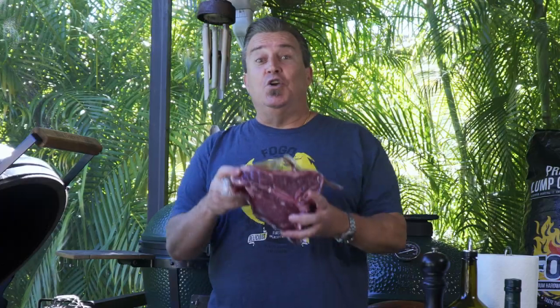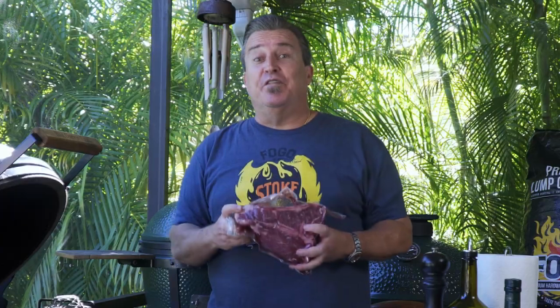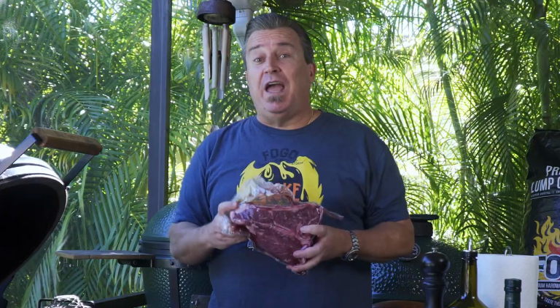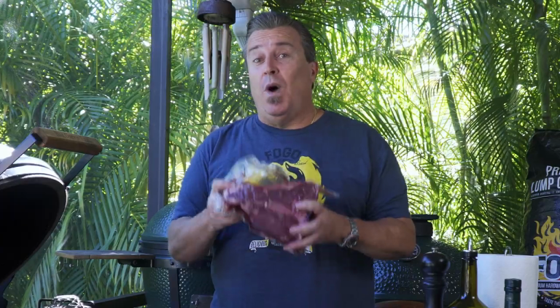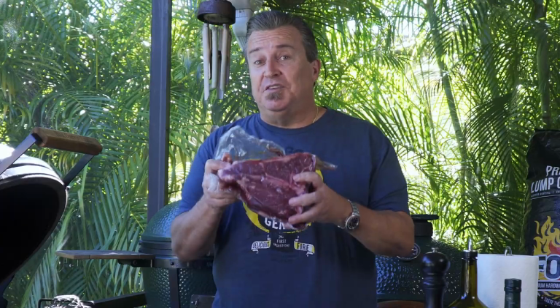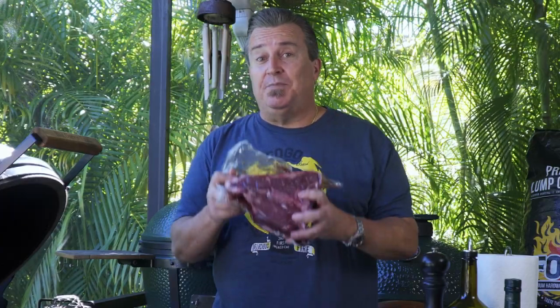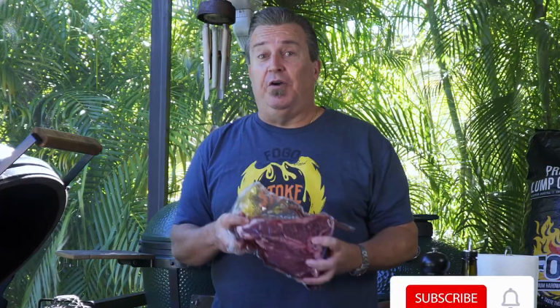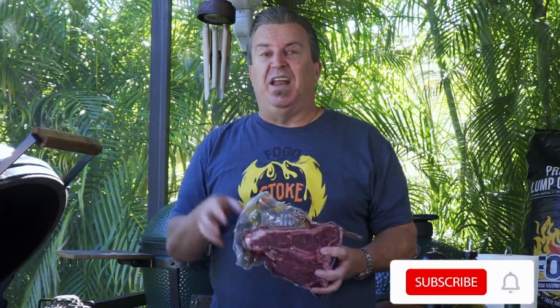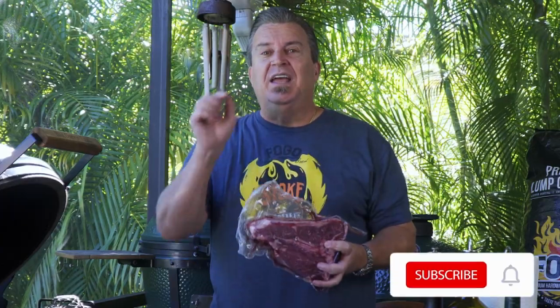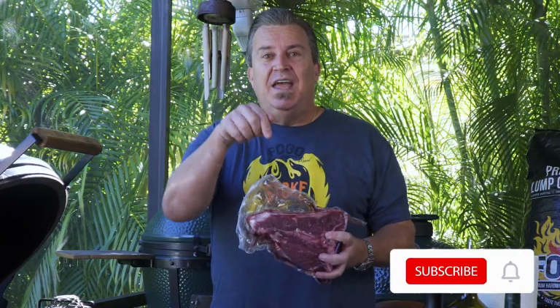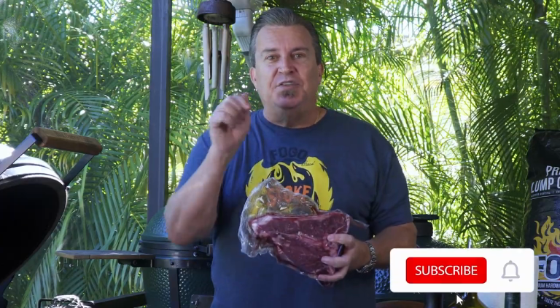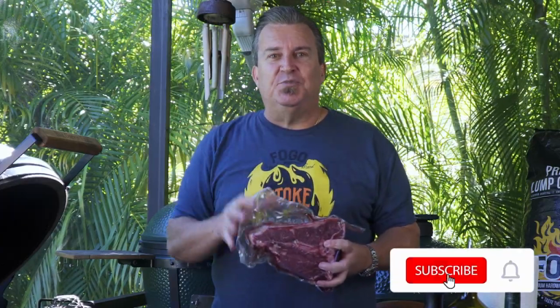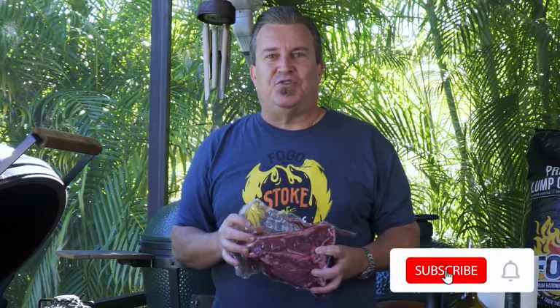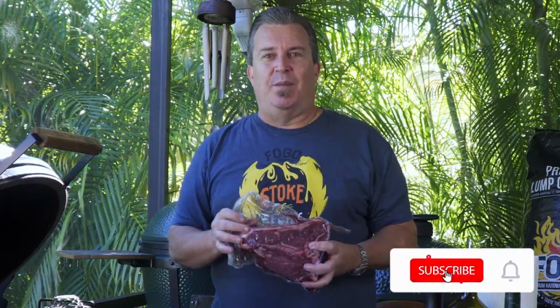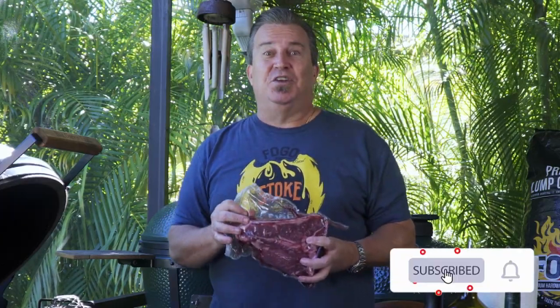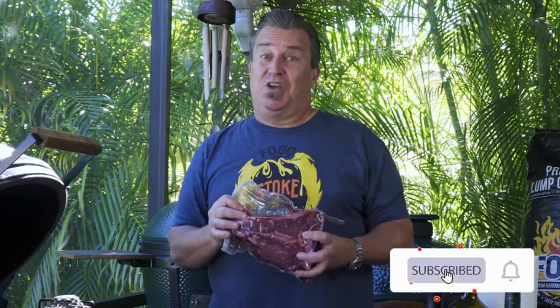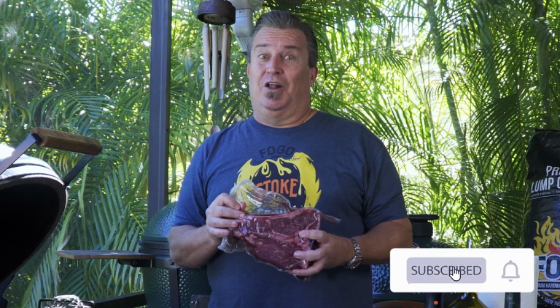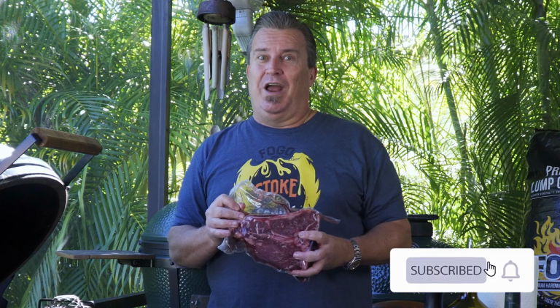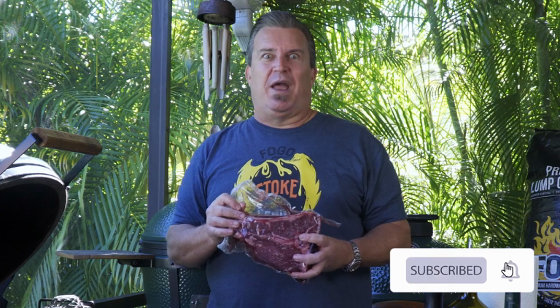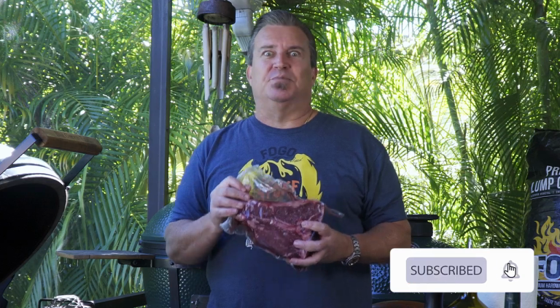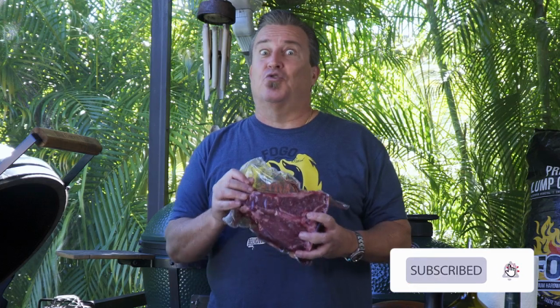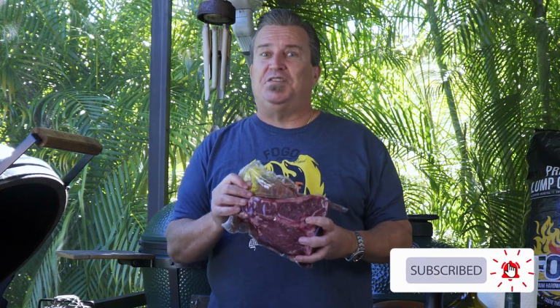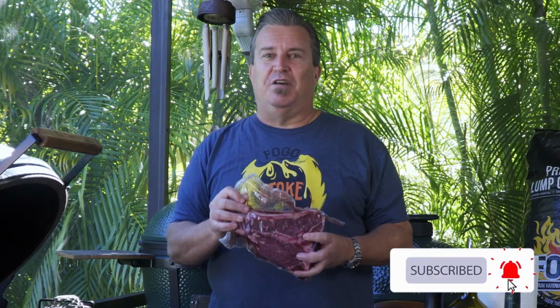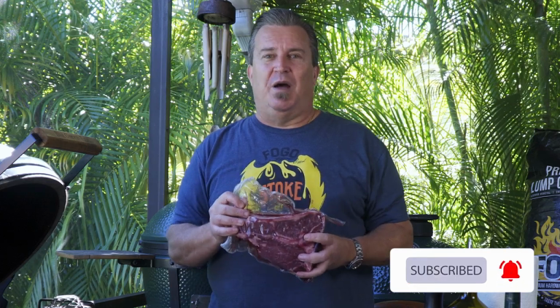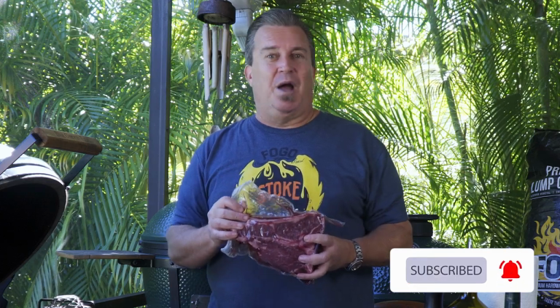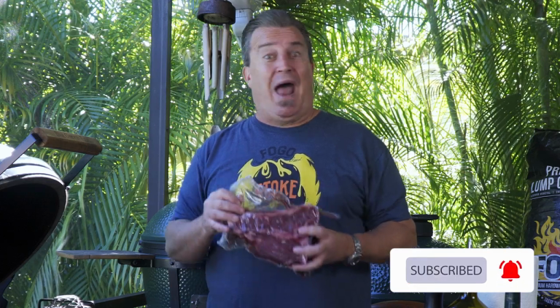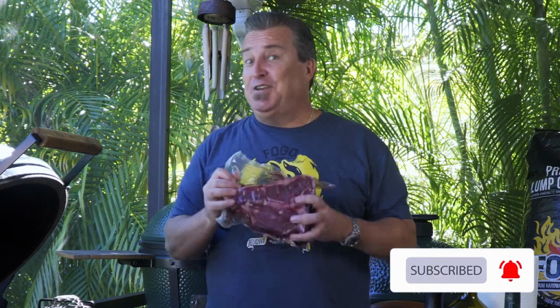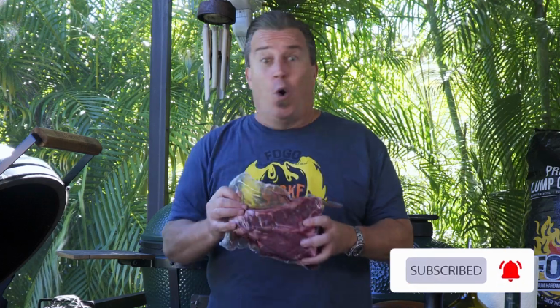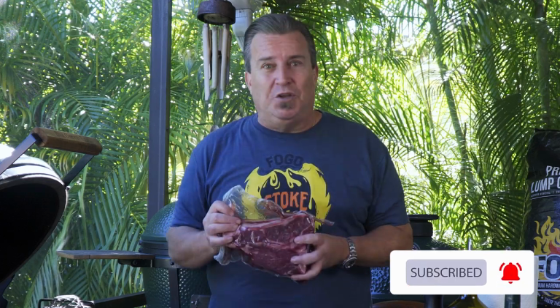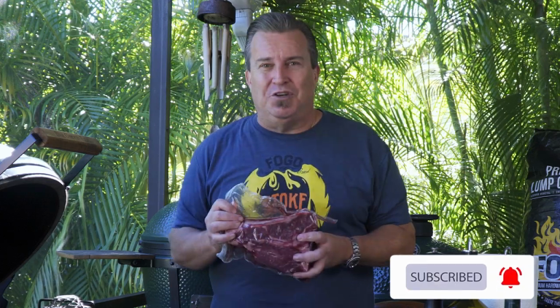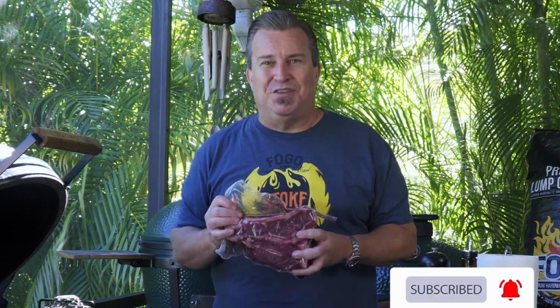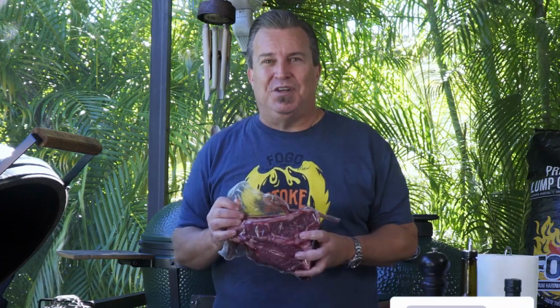Don't forget, while this is marinating, hit subscribe to the channel. We've got some great stuff coming up and I don't want you to miss it.